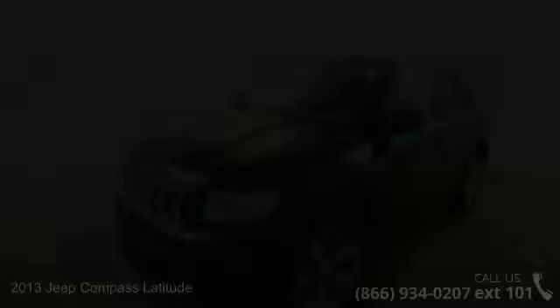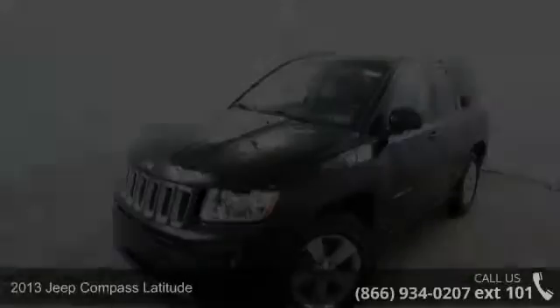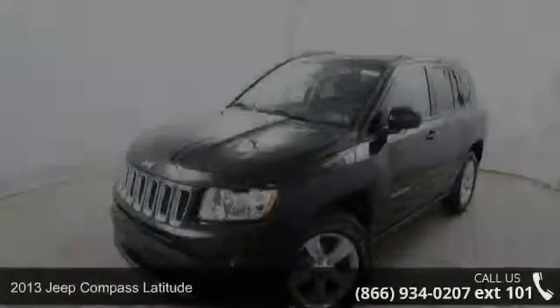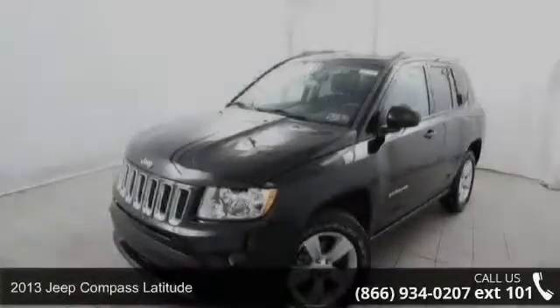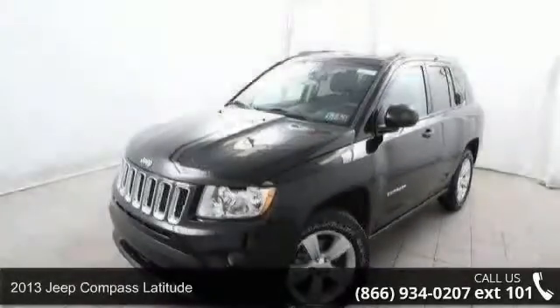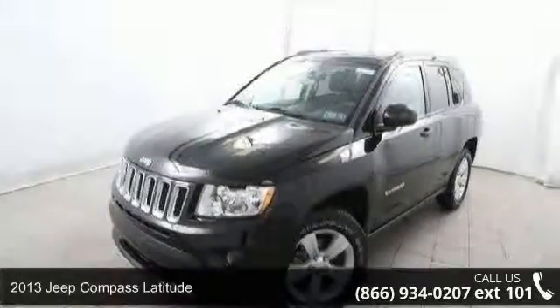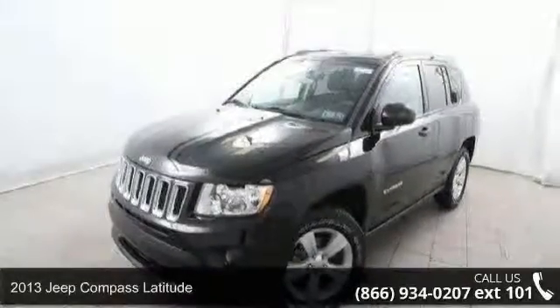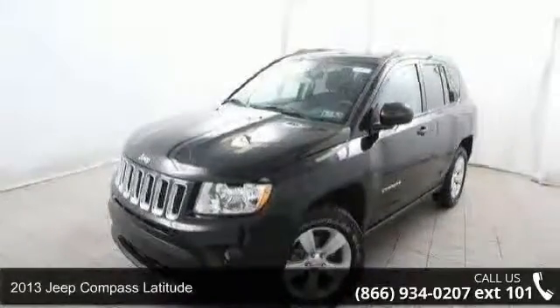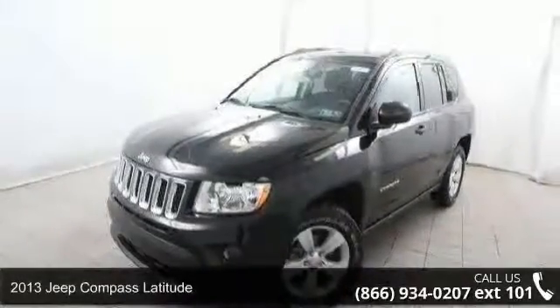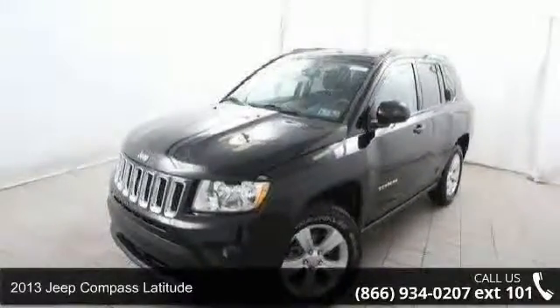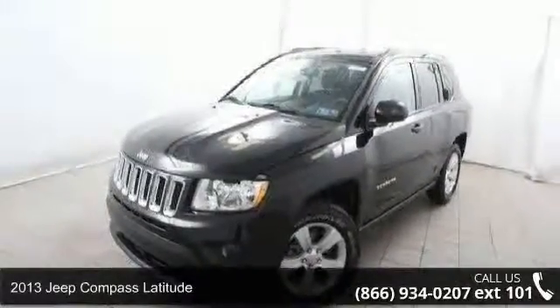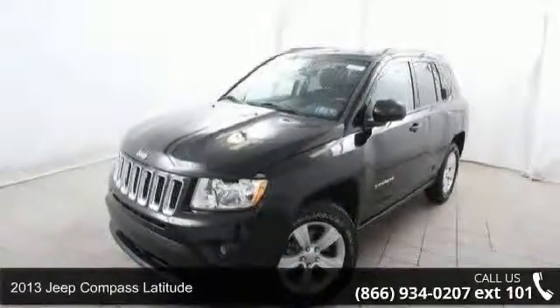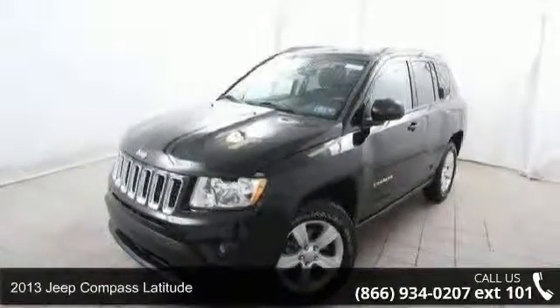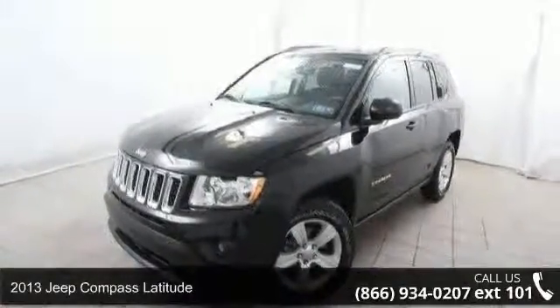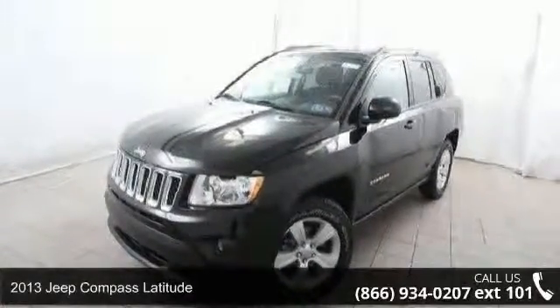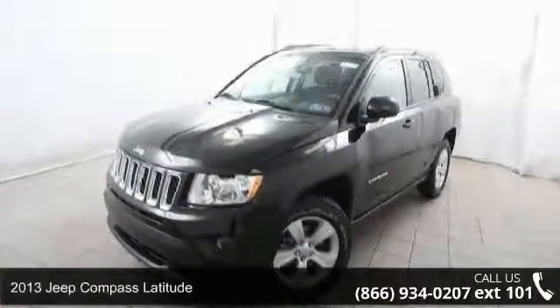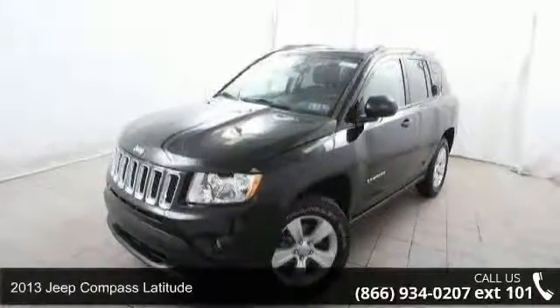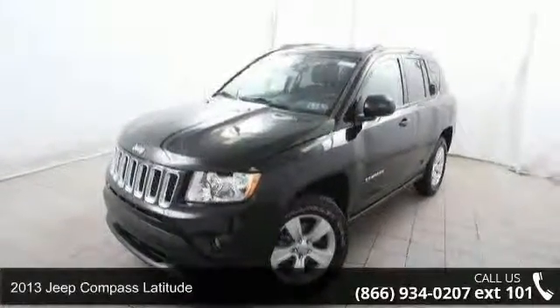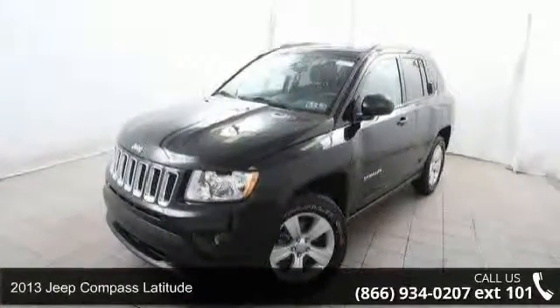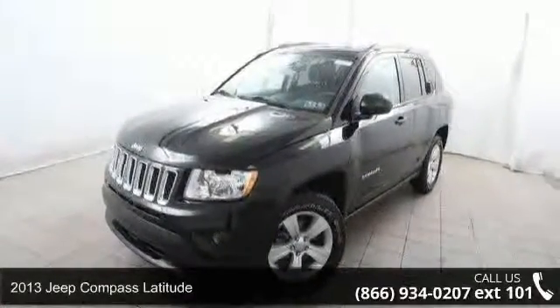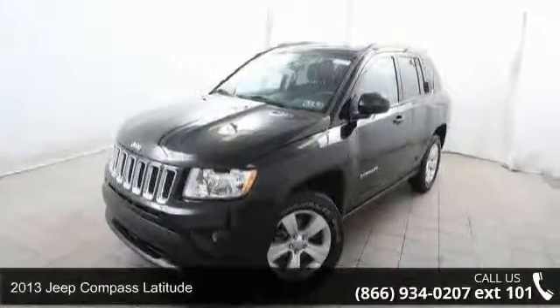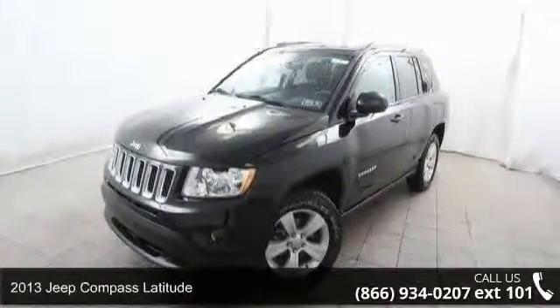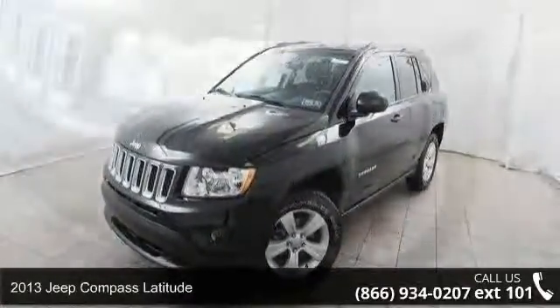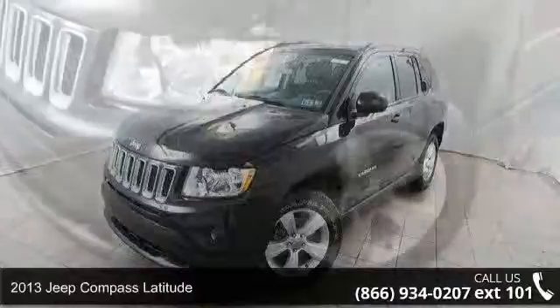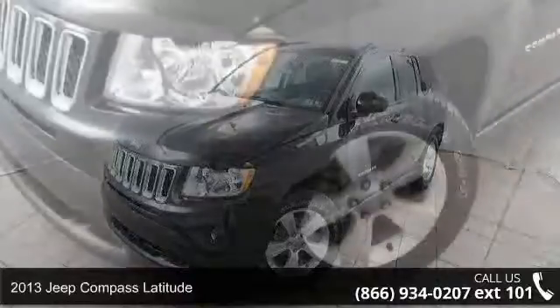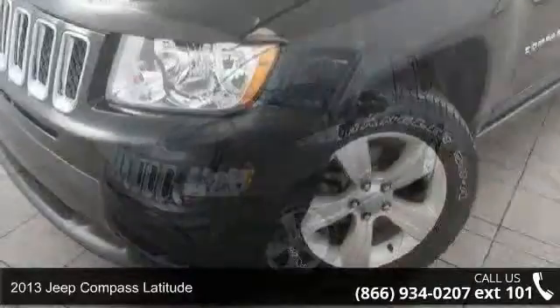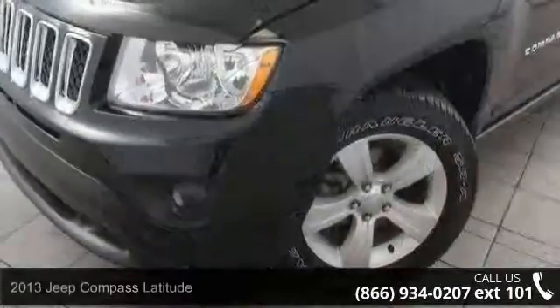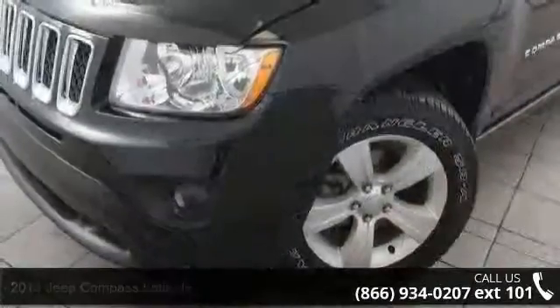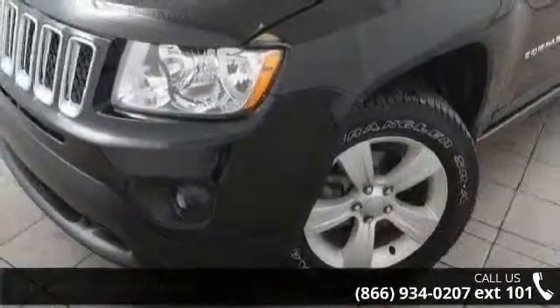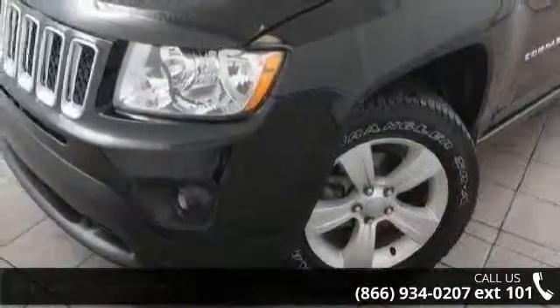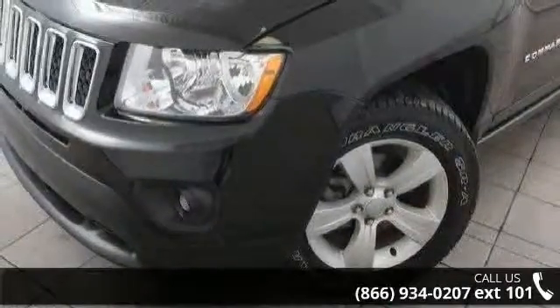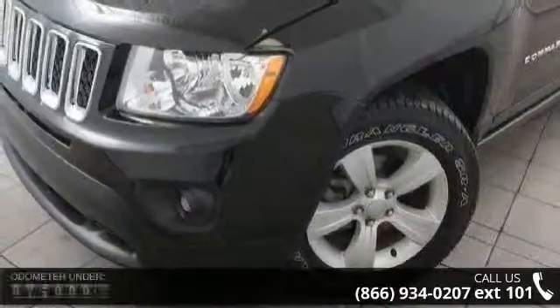Step into the 2013 Jeep Compass Latitude. If you are looking for a first-rate auto, this one could be yours today.